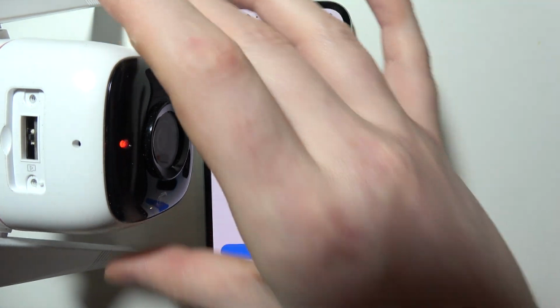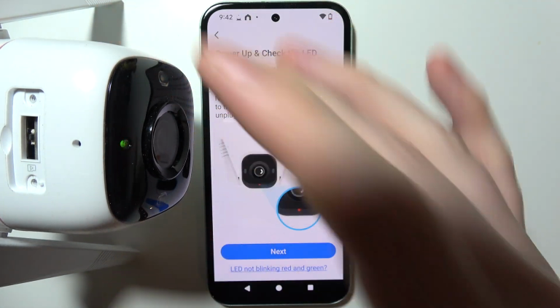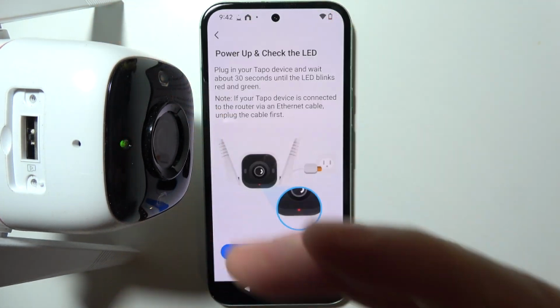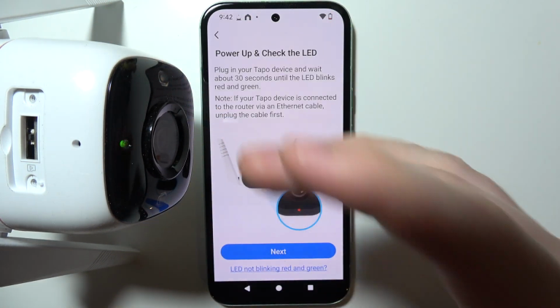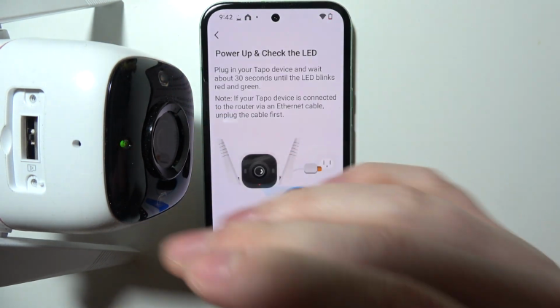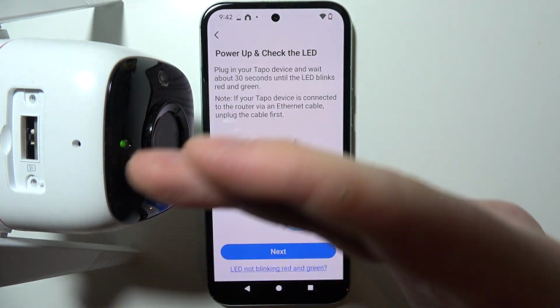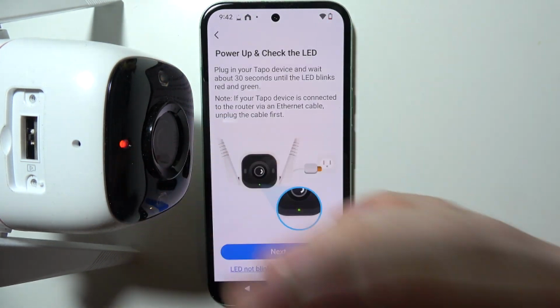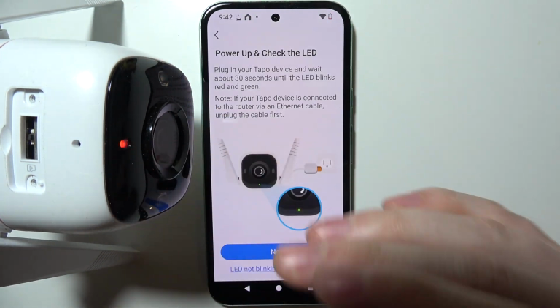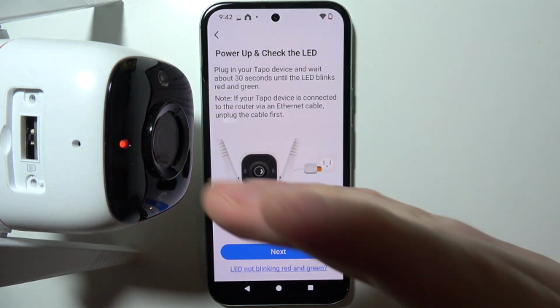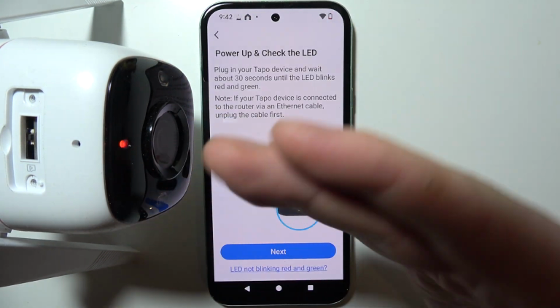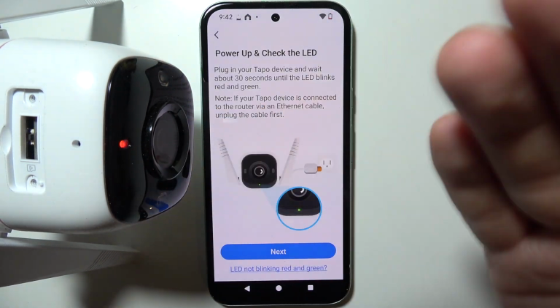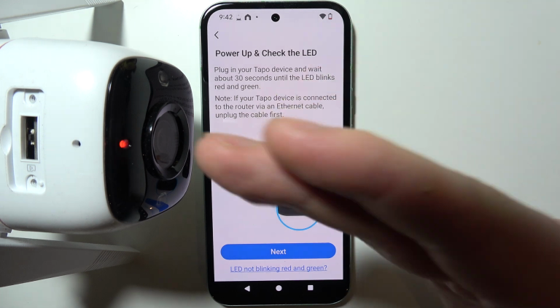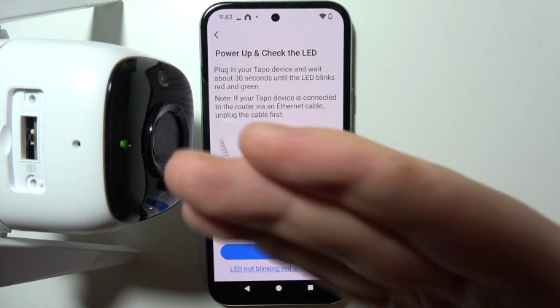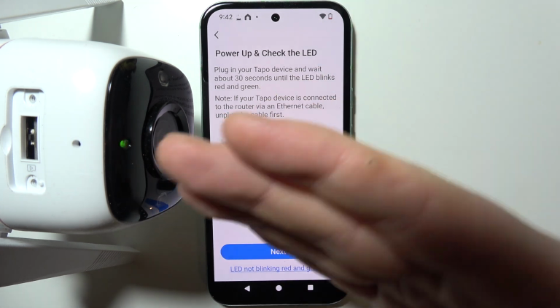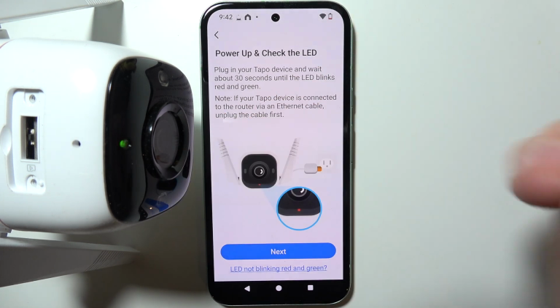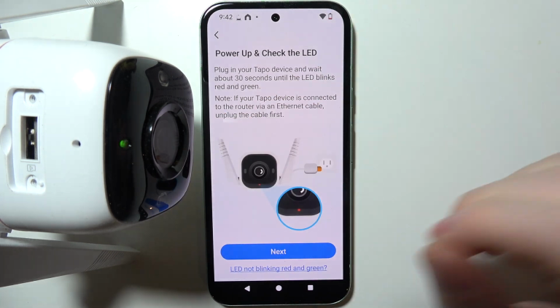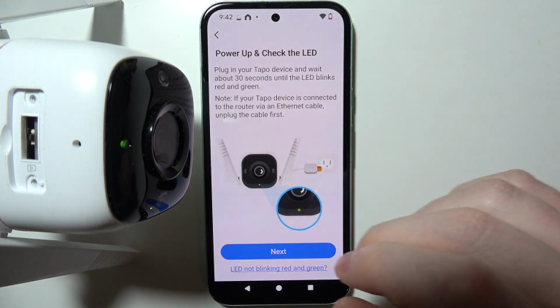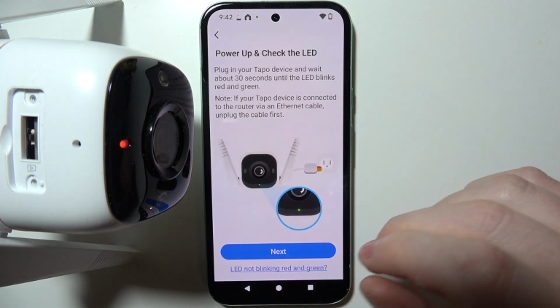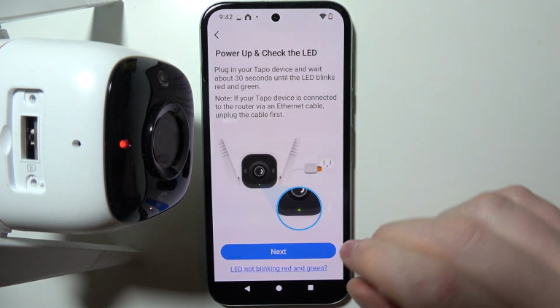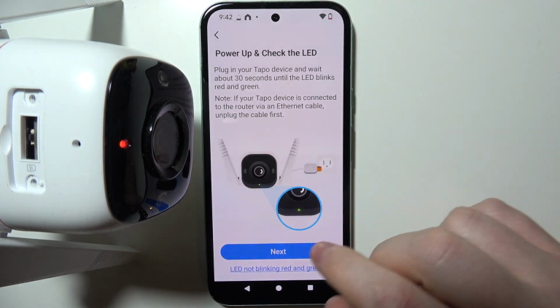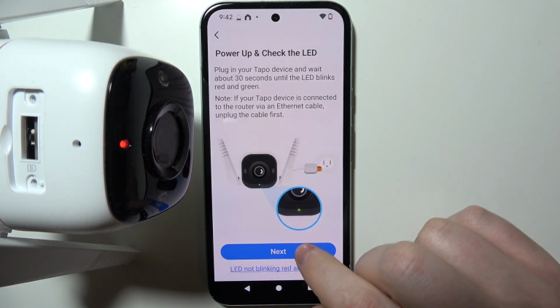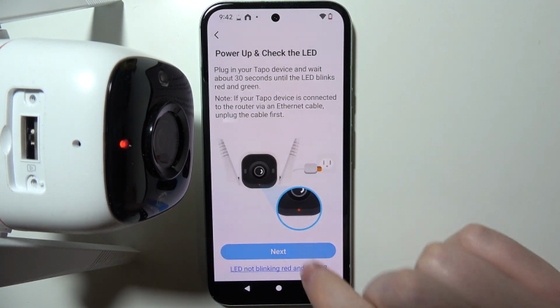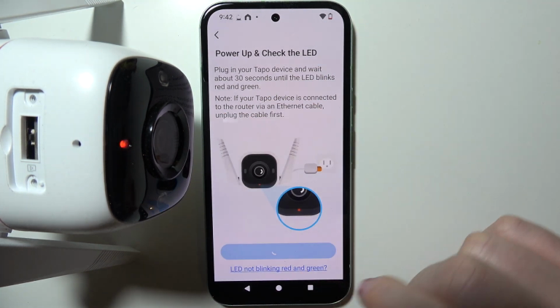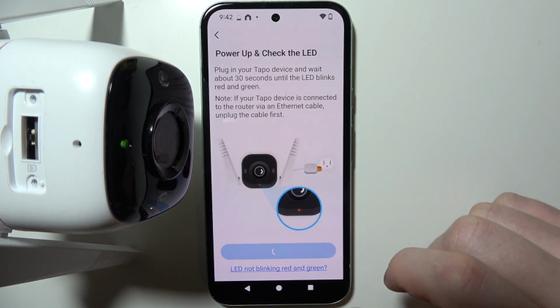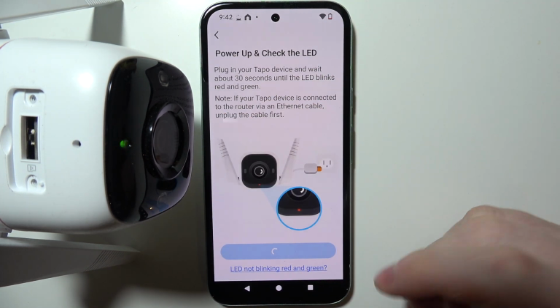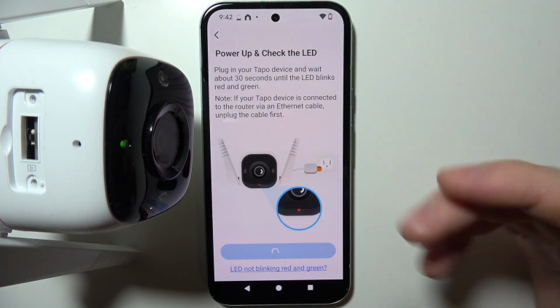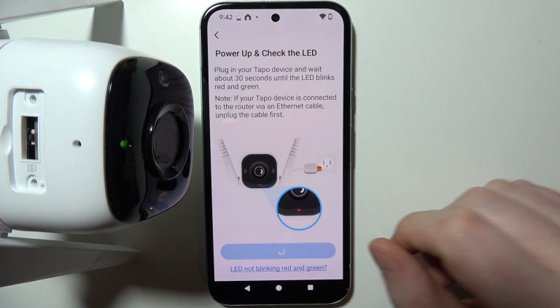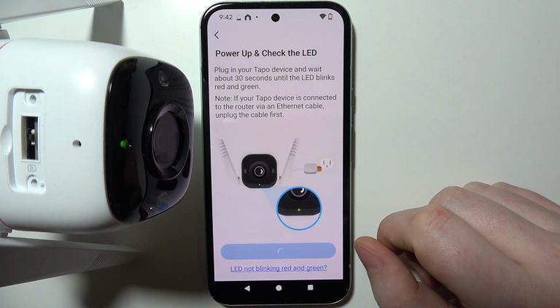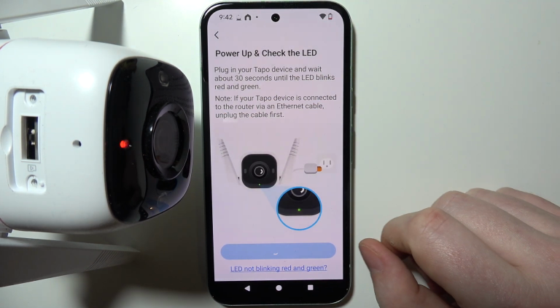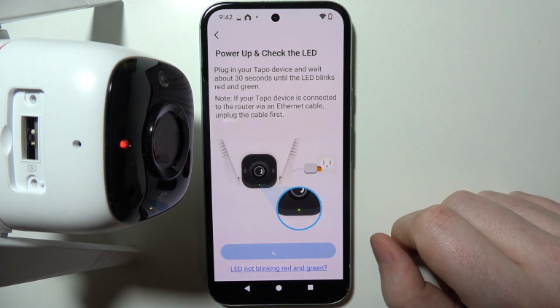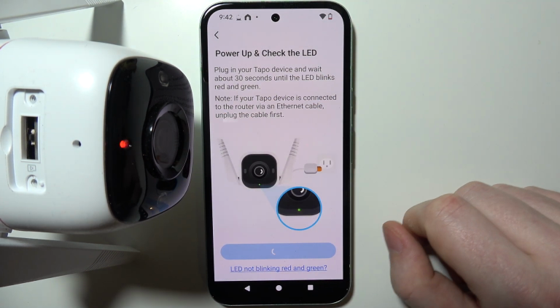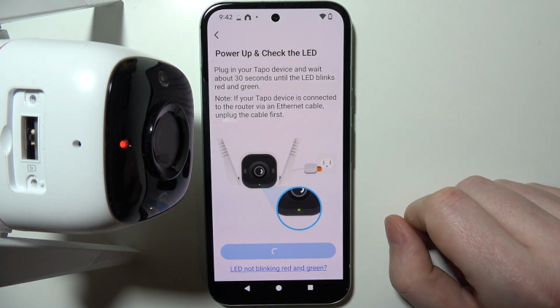After a while, the camera should blink like this, which means we can move to the next step.